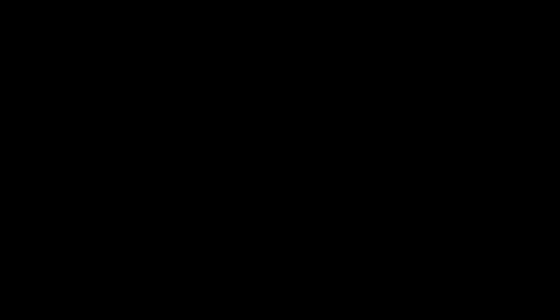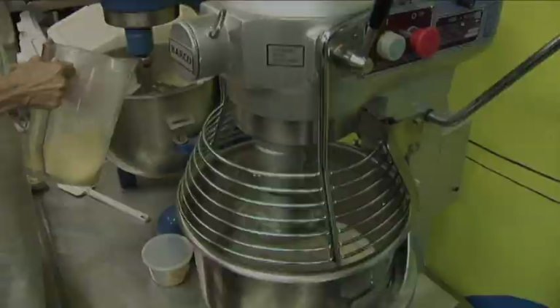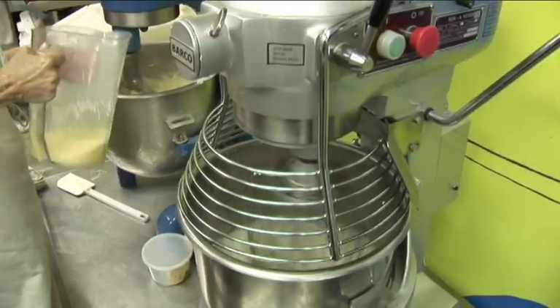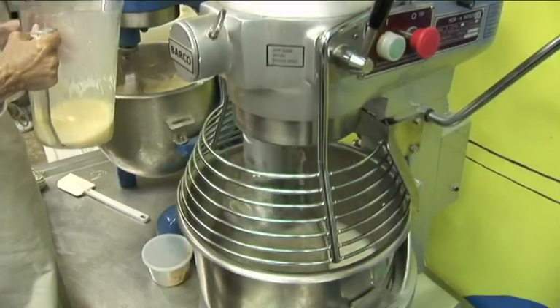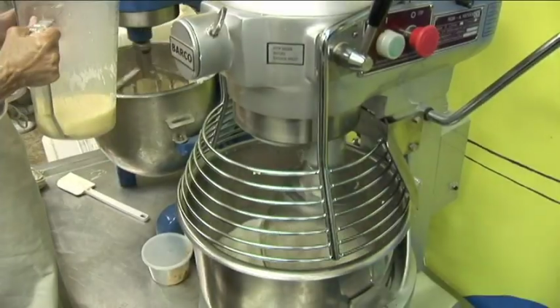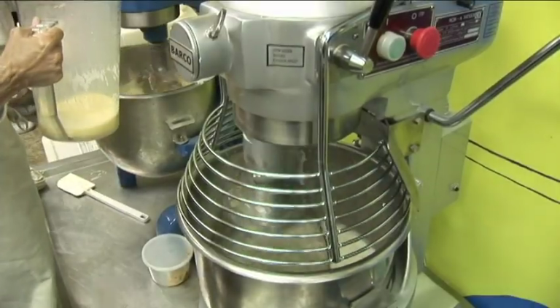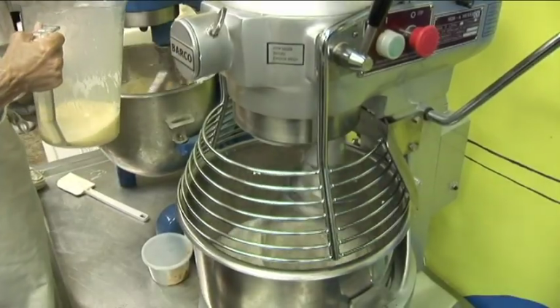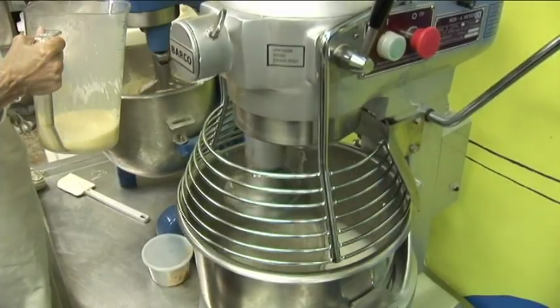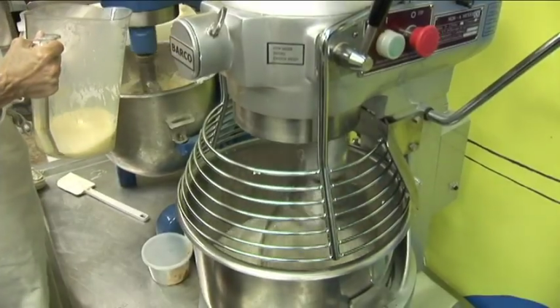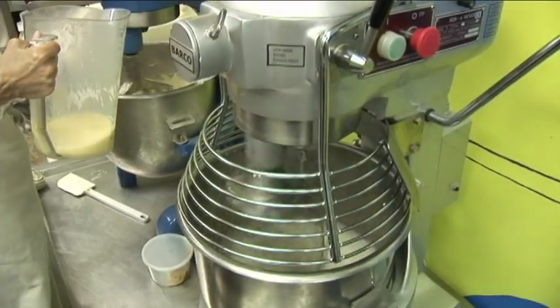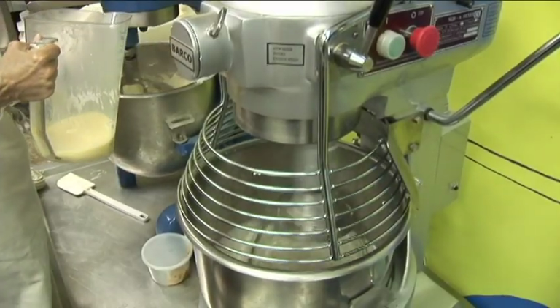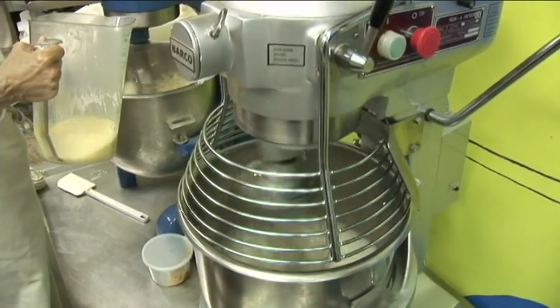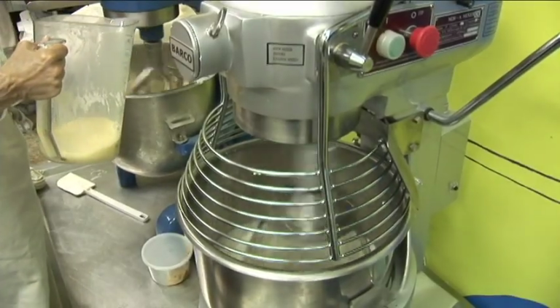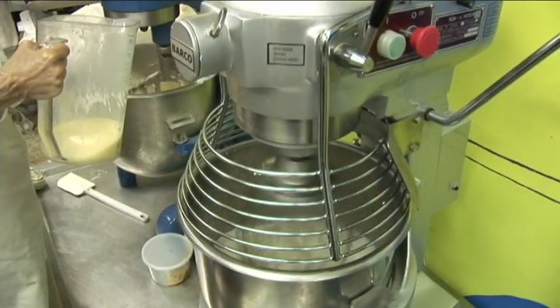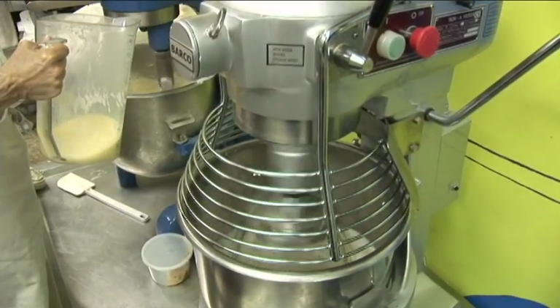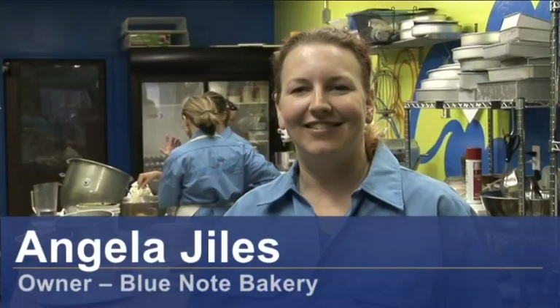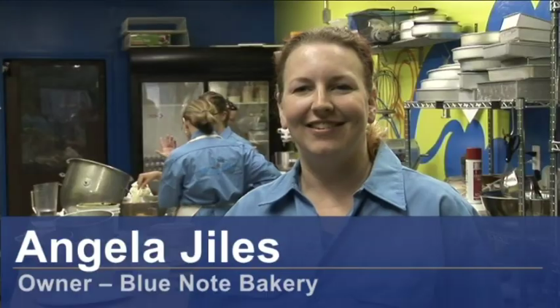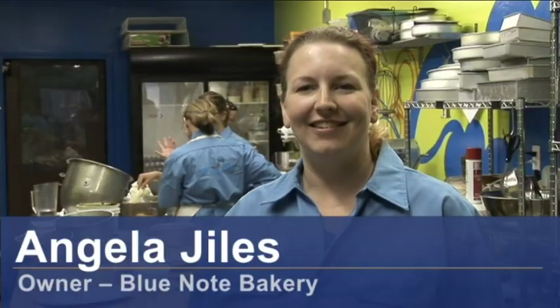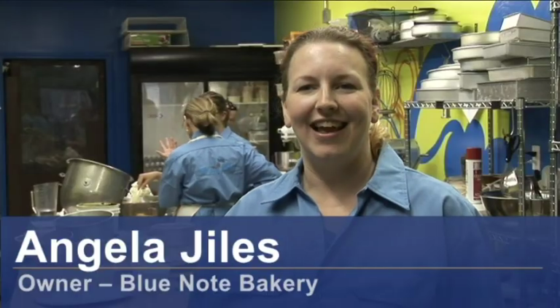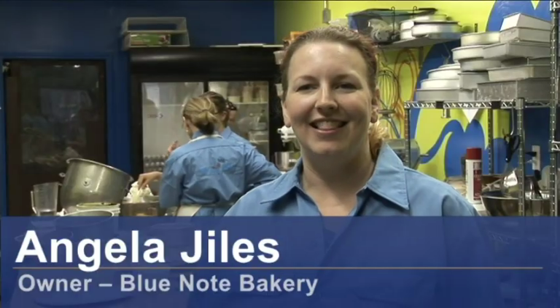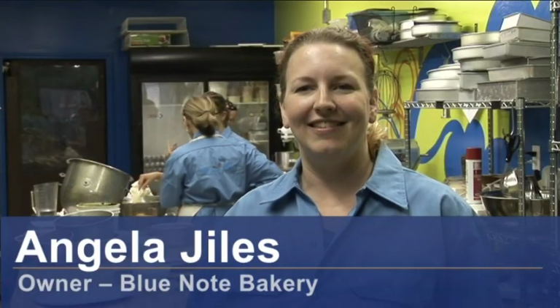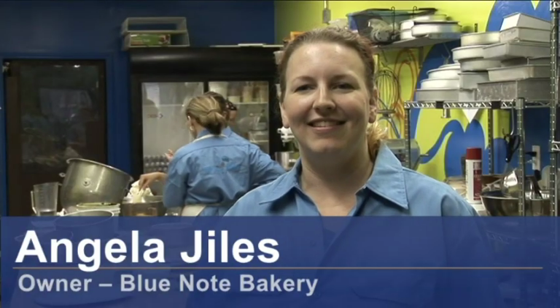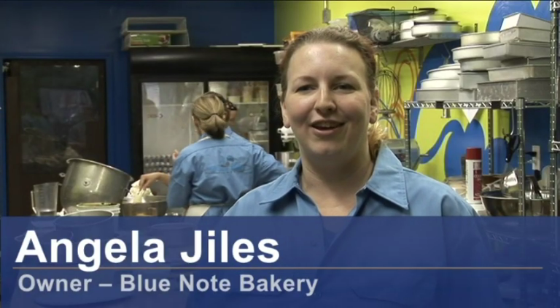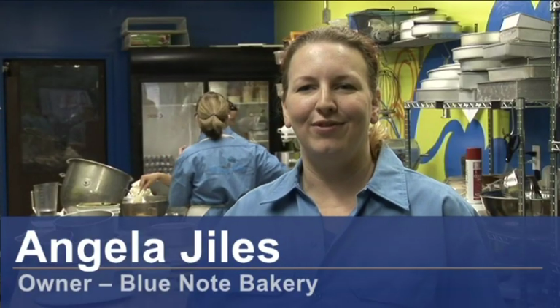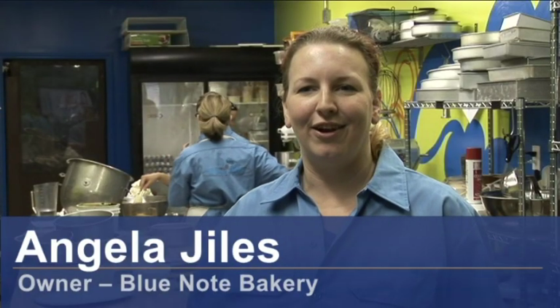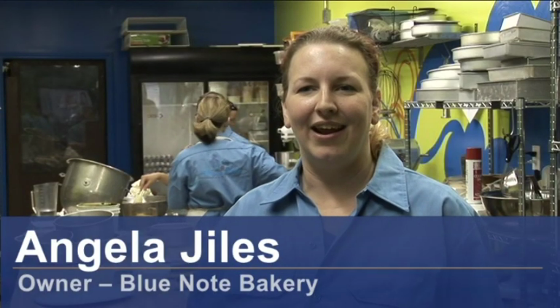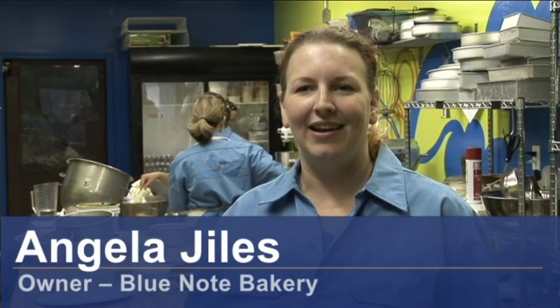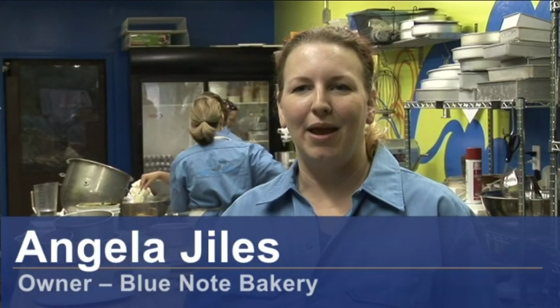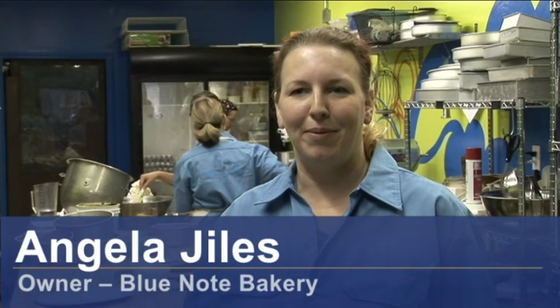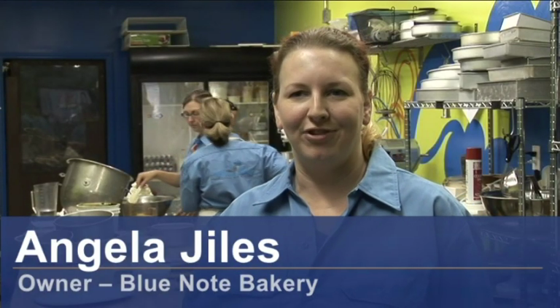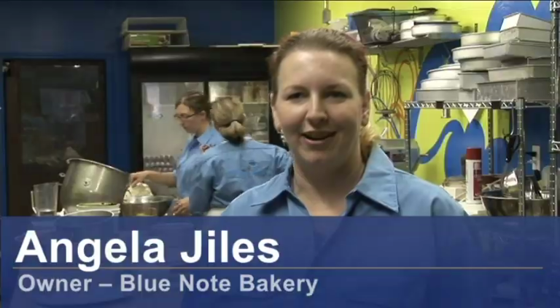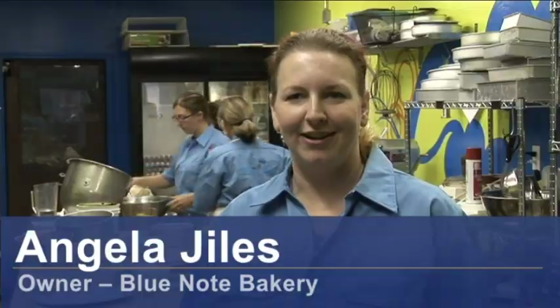Hi, I'm Angela Giles with Blue Note Bakery in Austin, Texas, and this is how you decorate a baby shower cake.